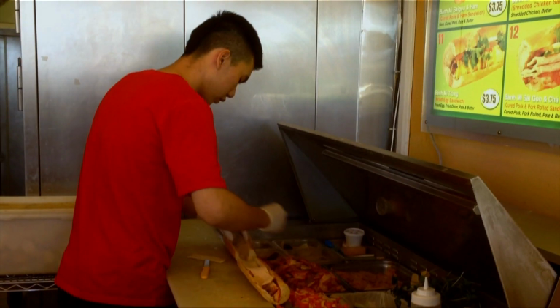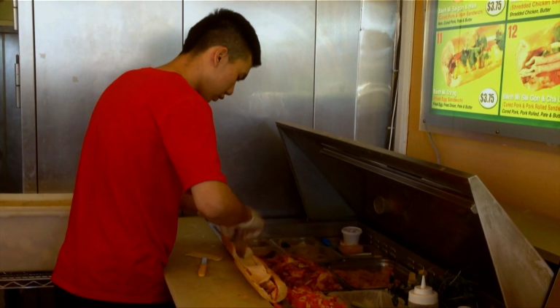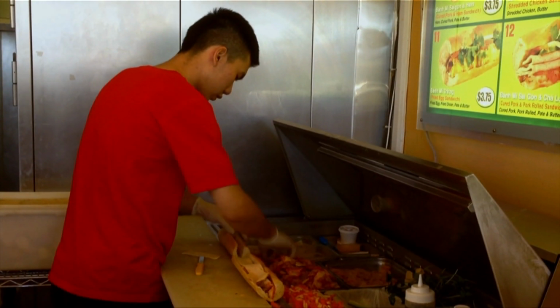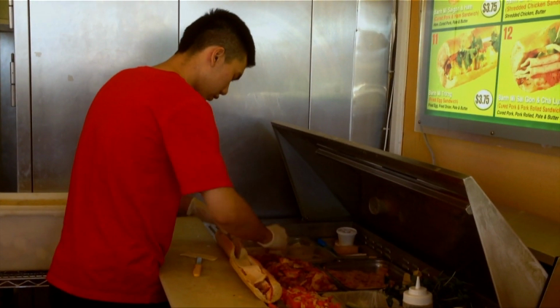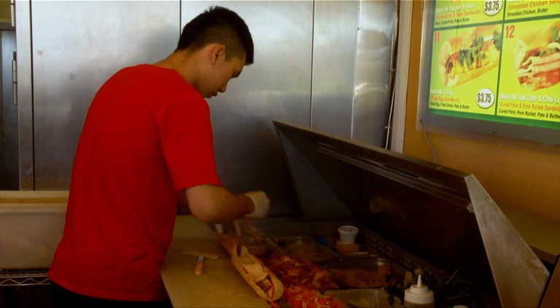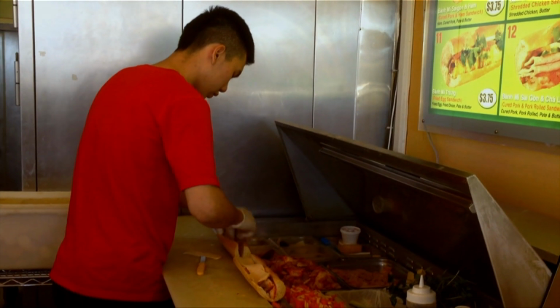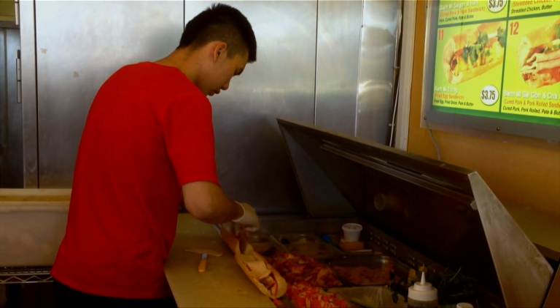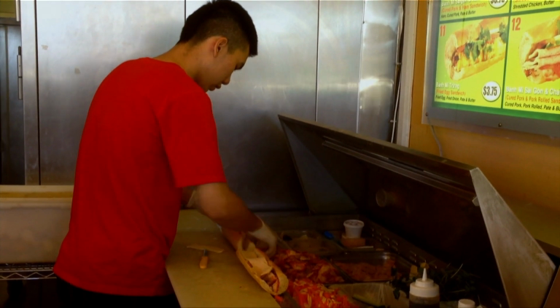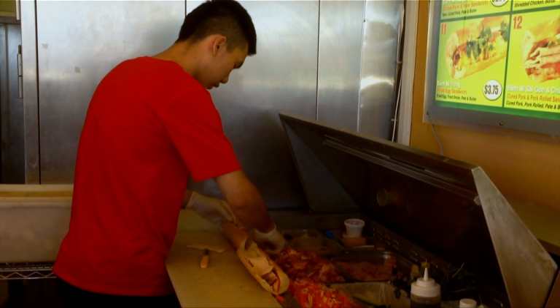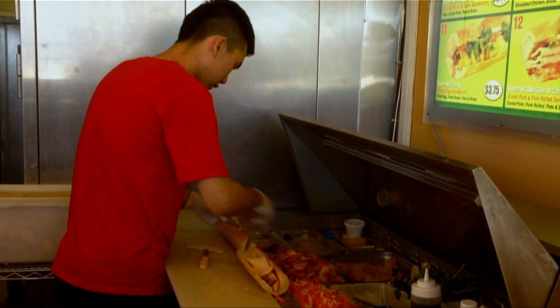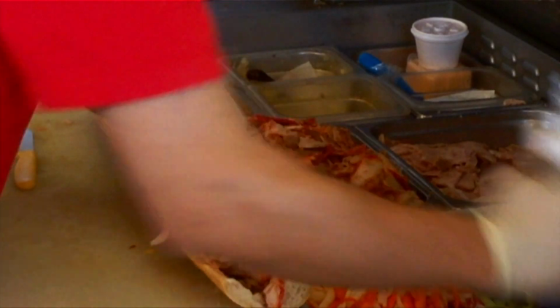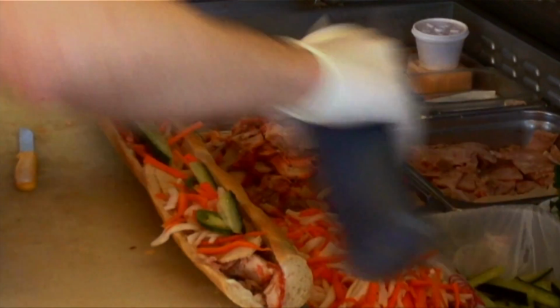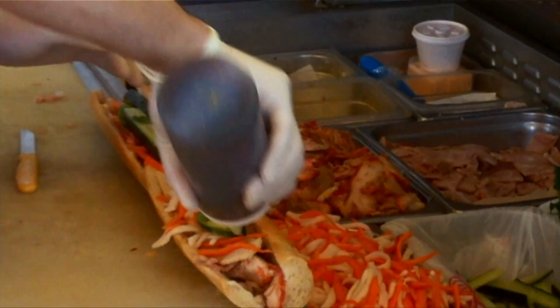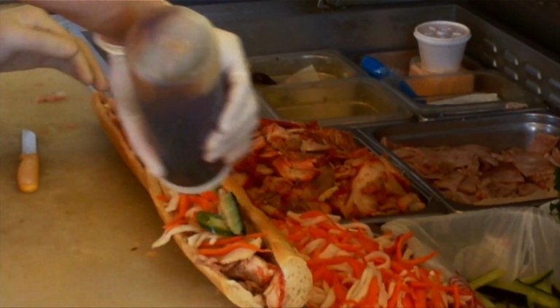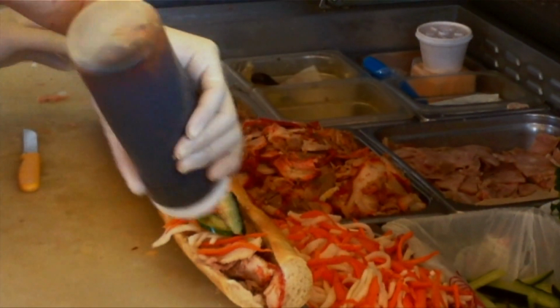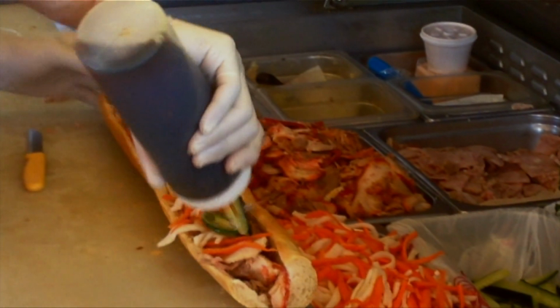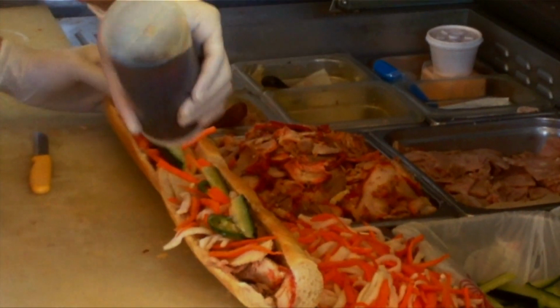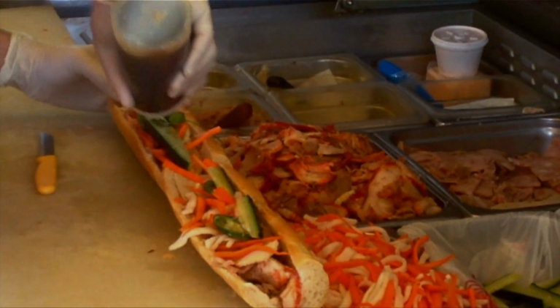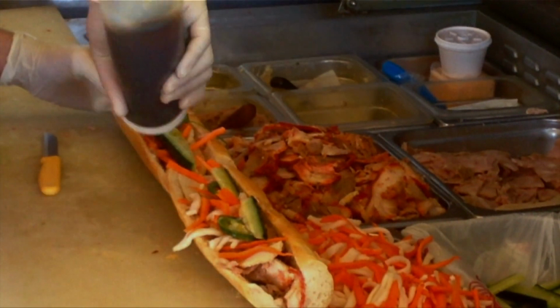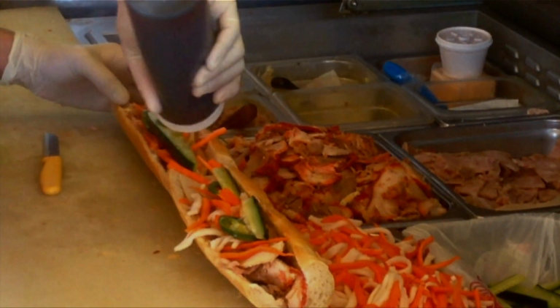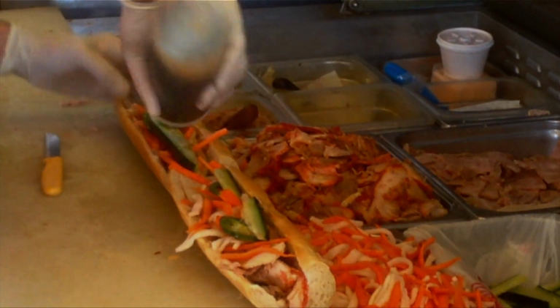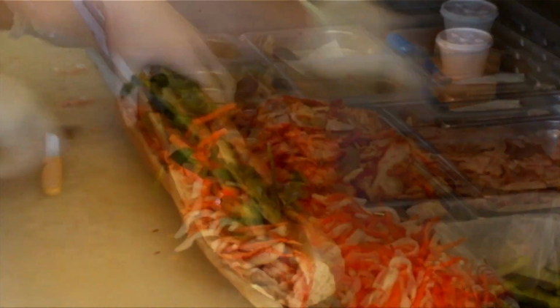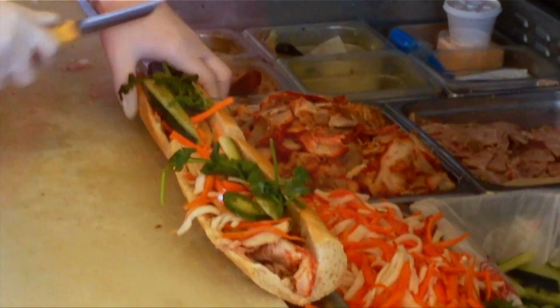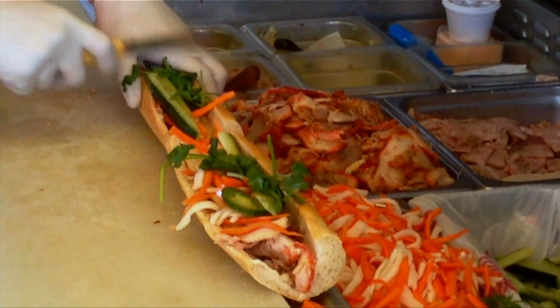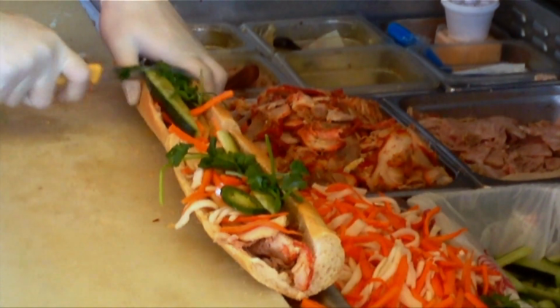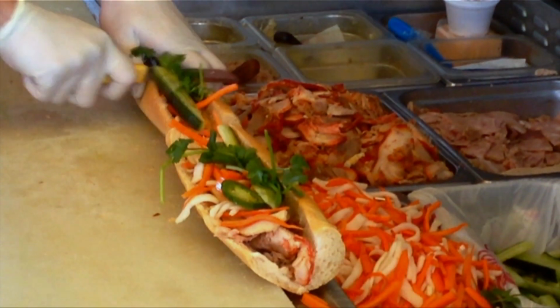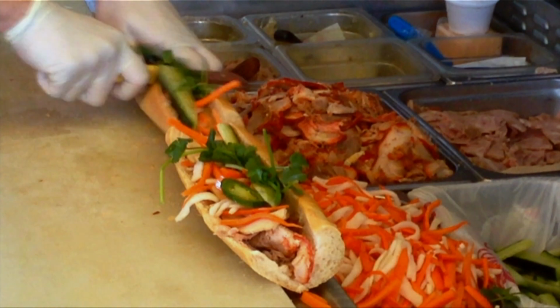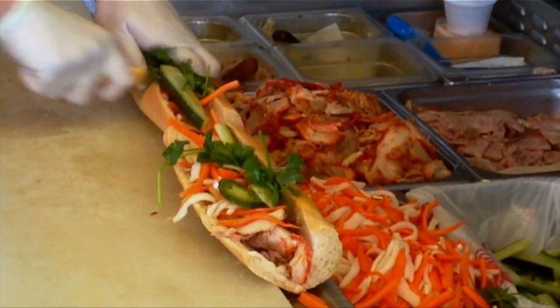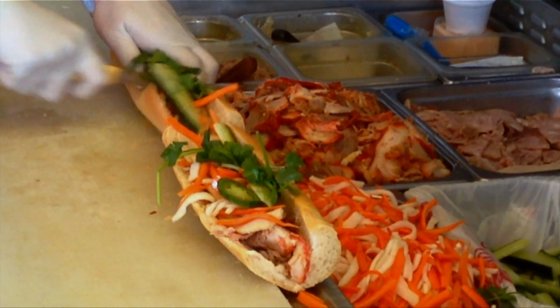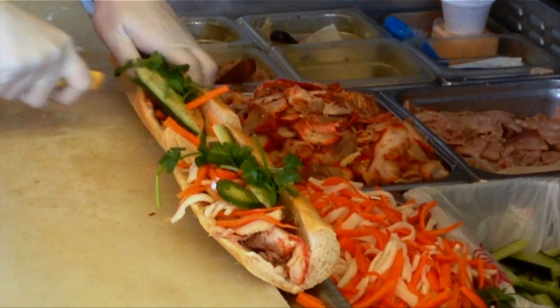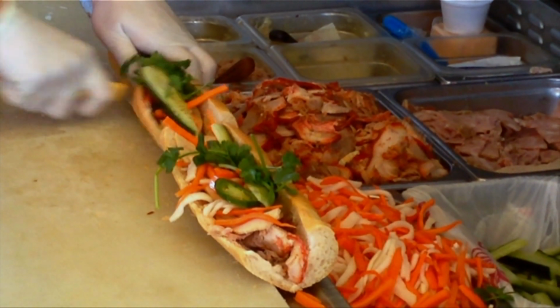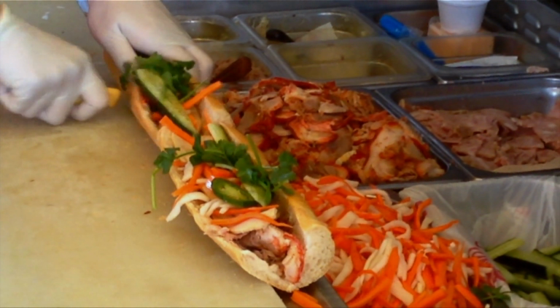And finally, the secret ingredient: nook mam — the sweet fish sauce that sets this sandwich apart from all others.